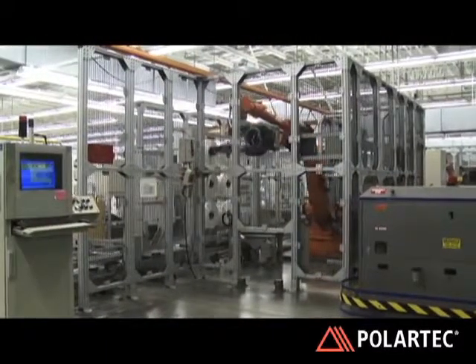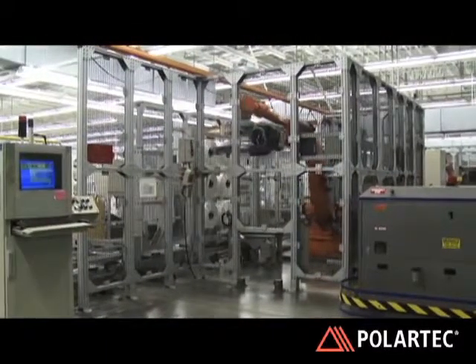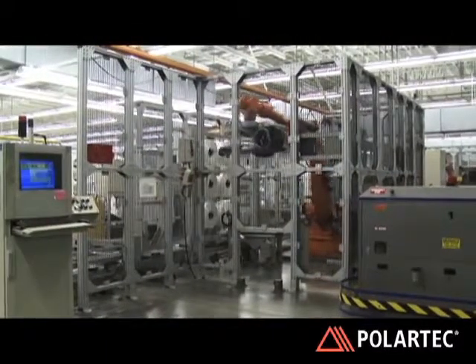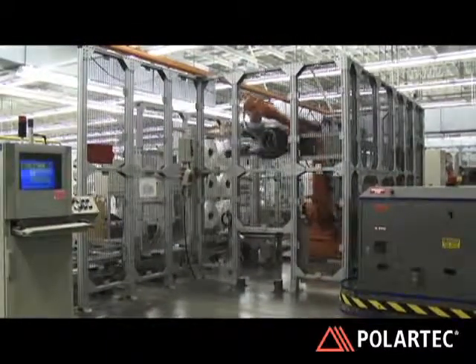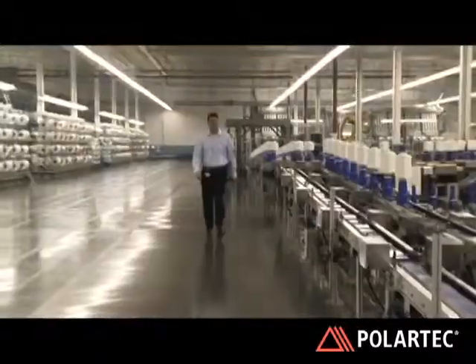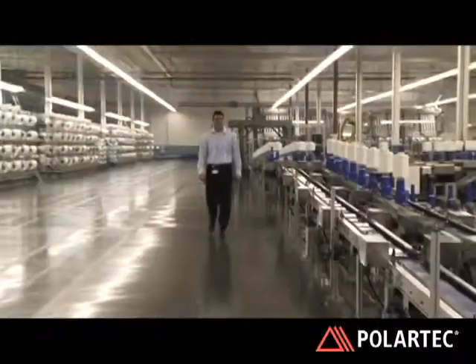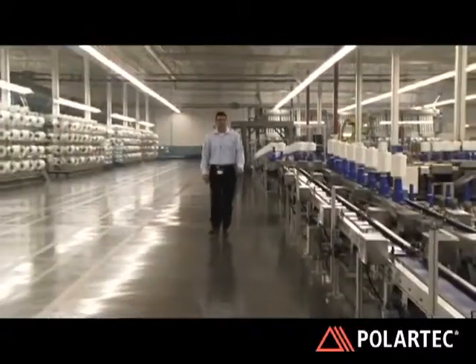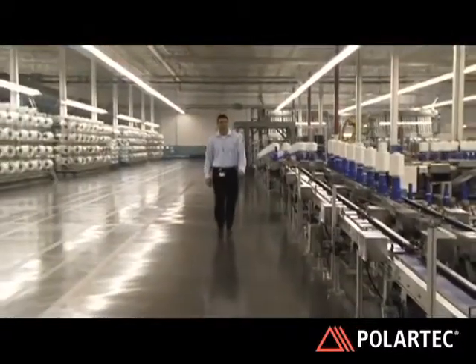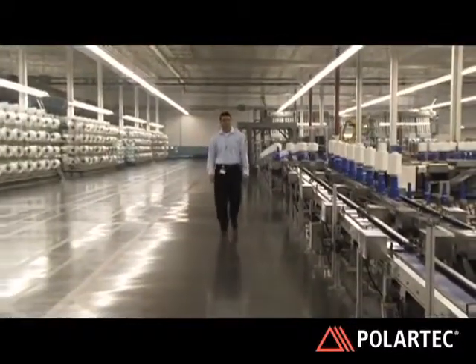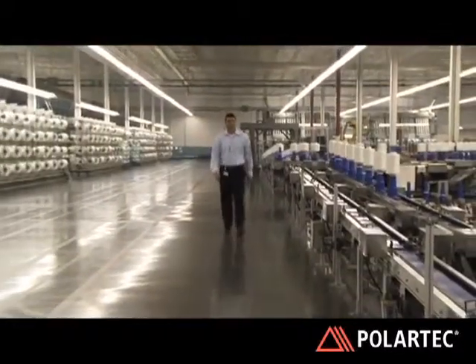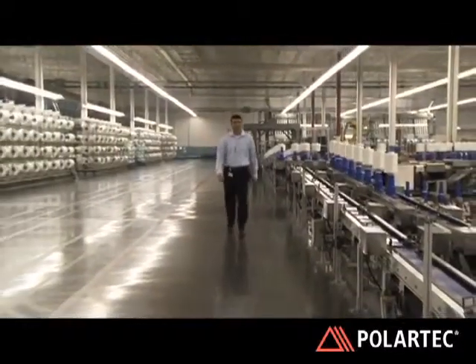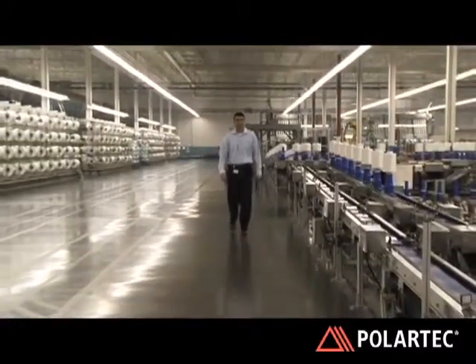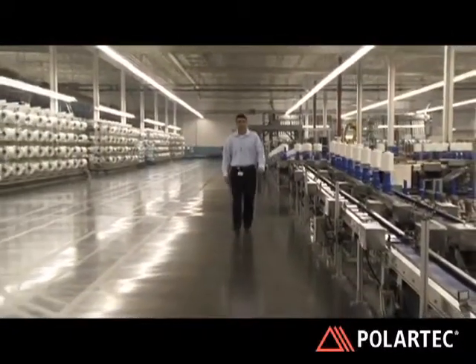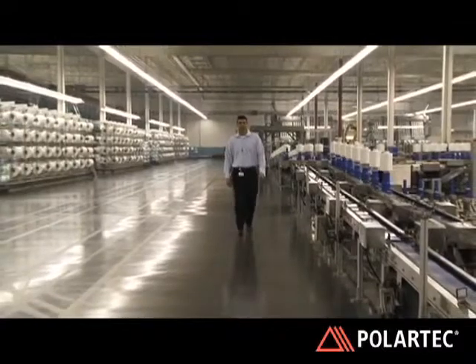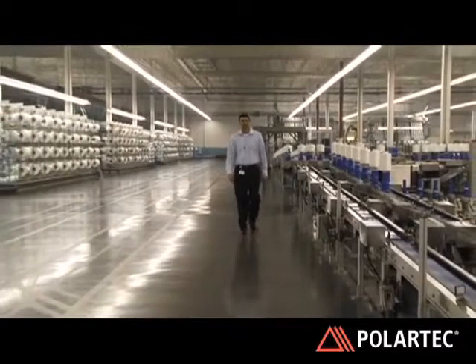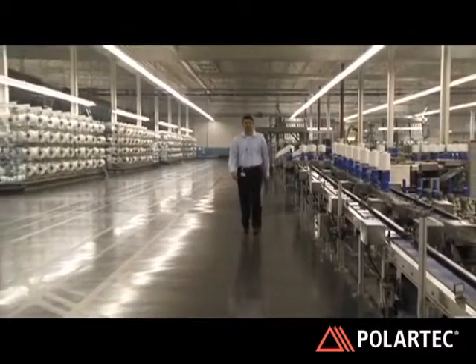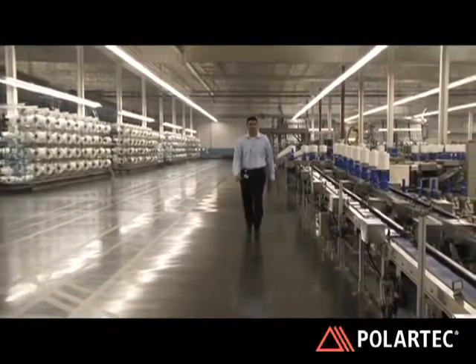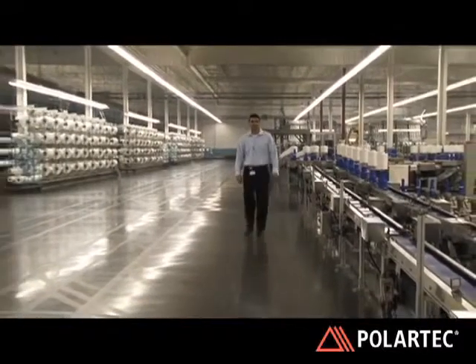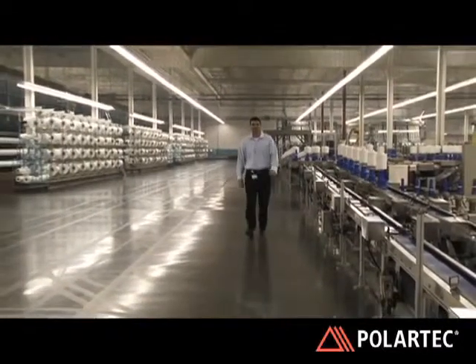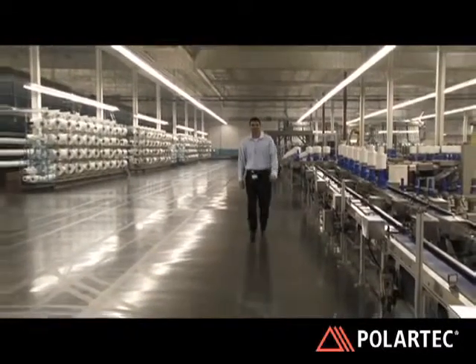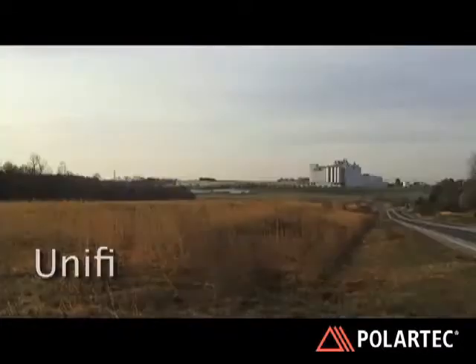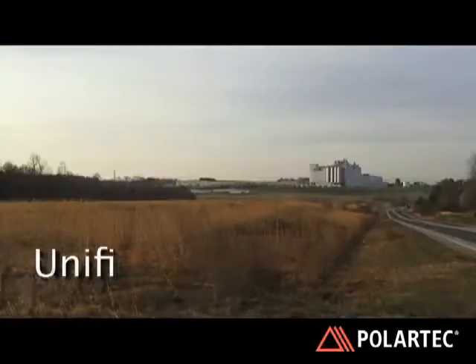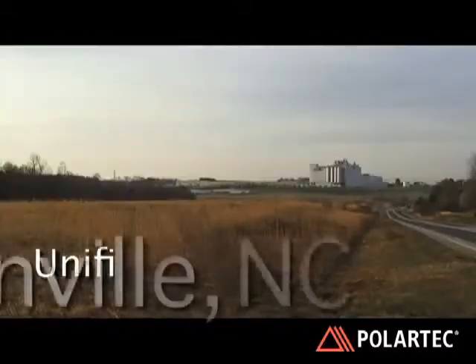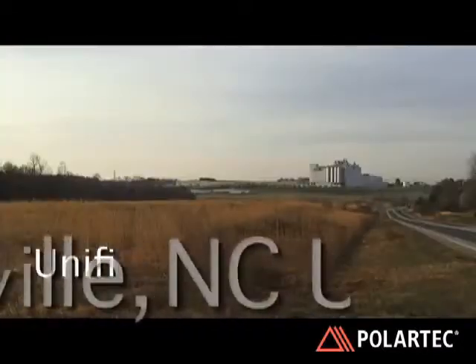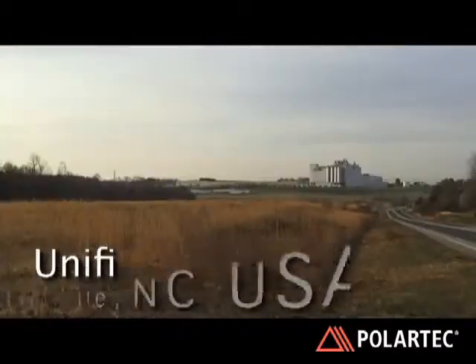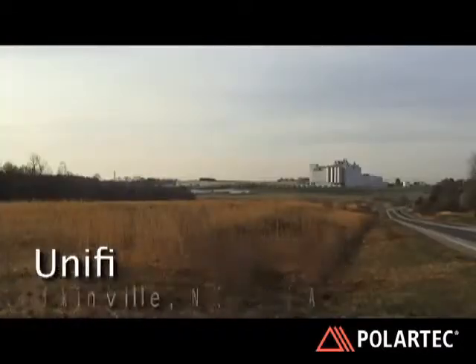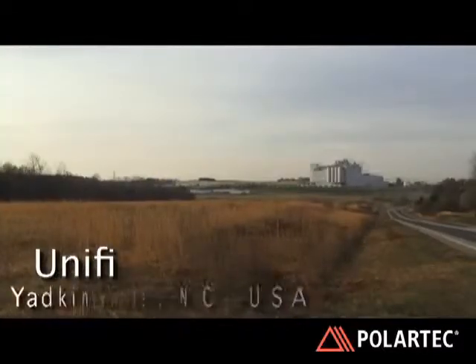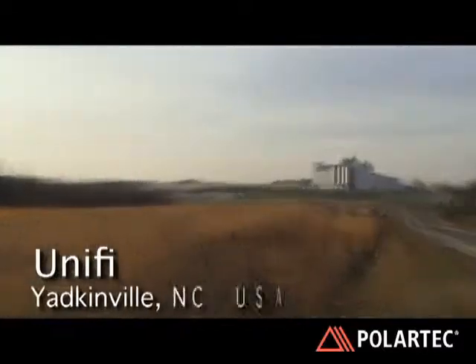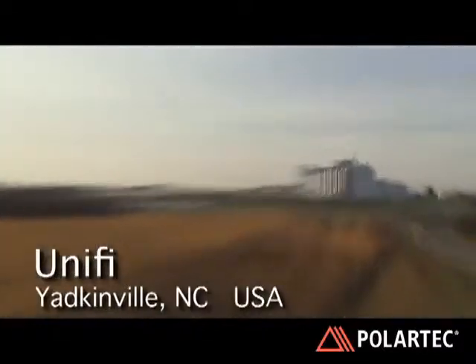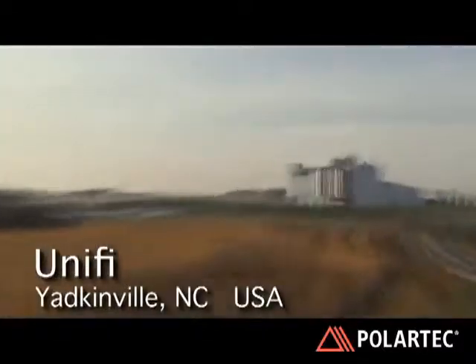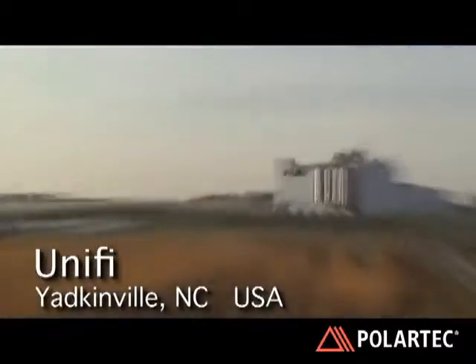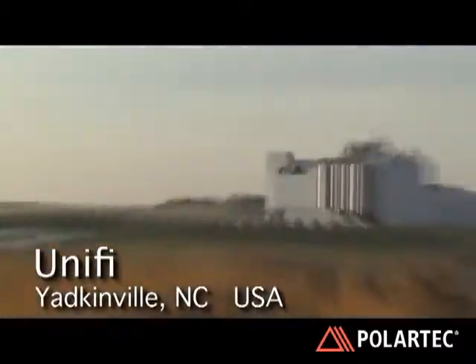I'm Roger Barrier. I've been here at Unify around 20 years. I'm in charge of all of our sales and marketing and our product development.